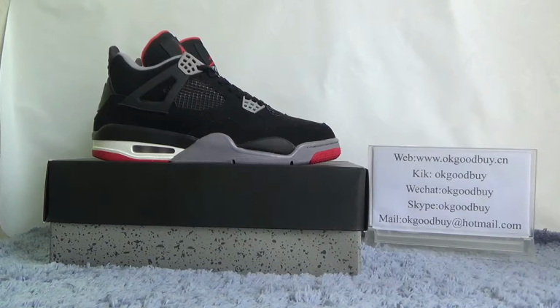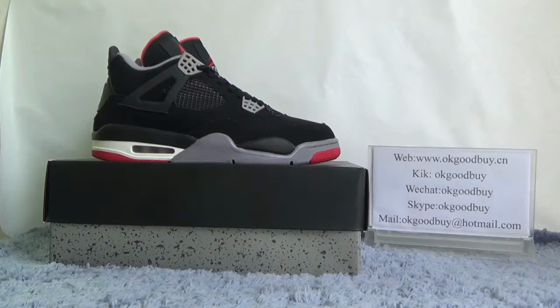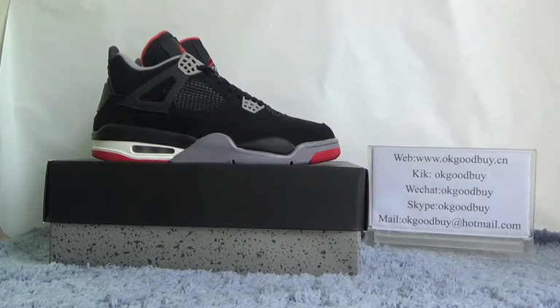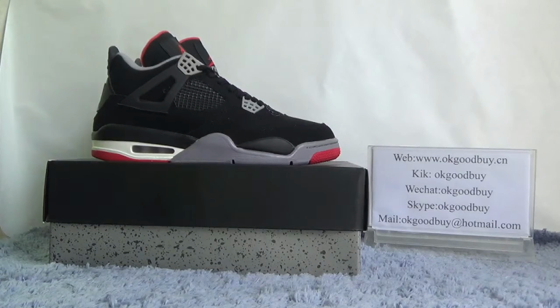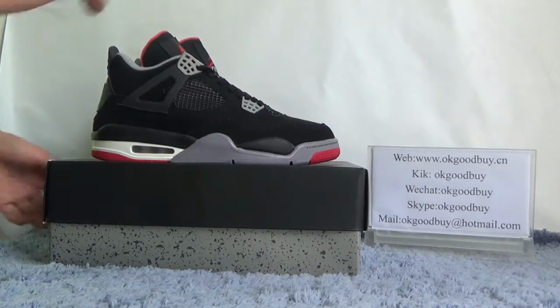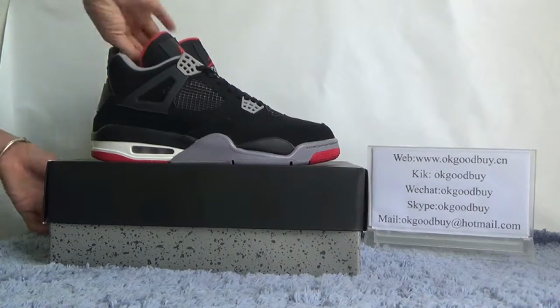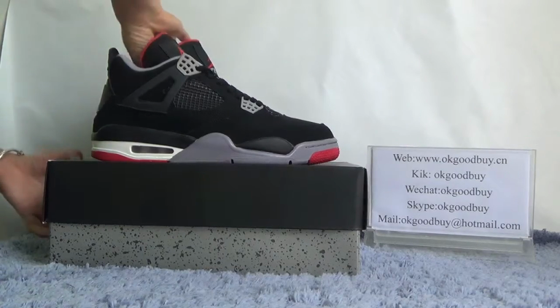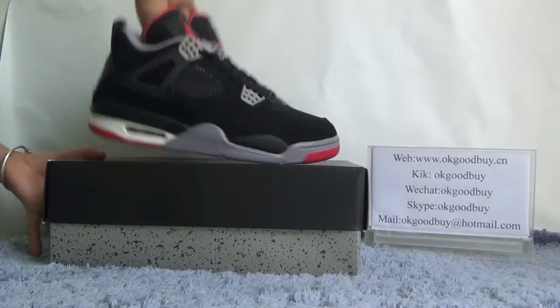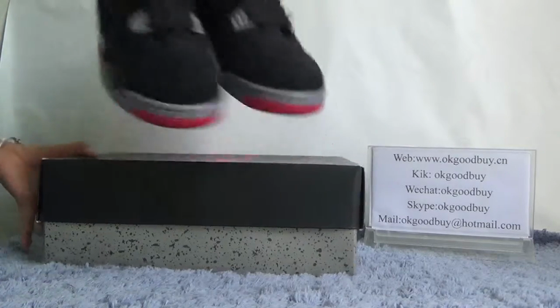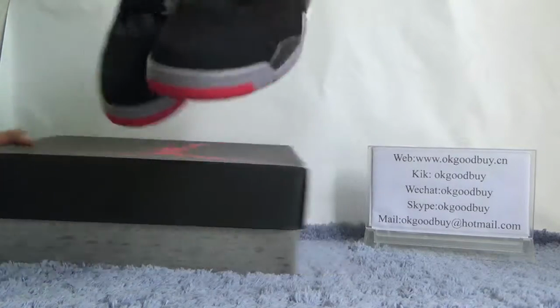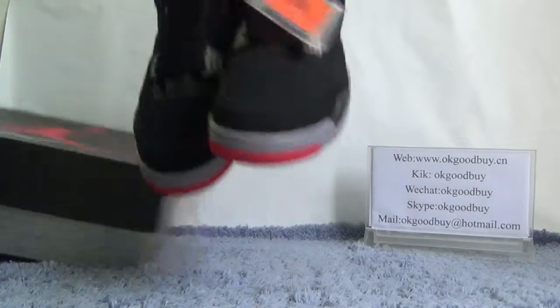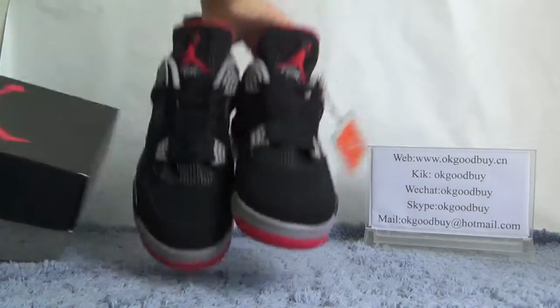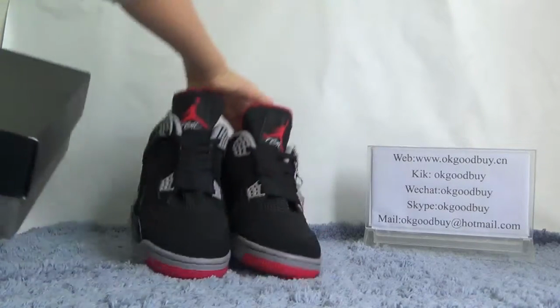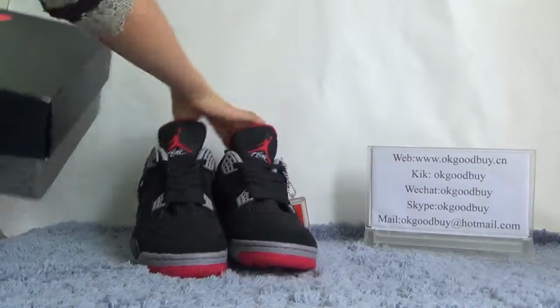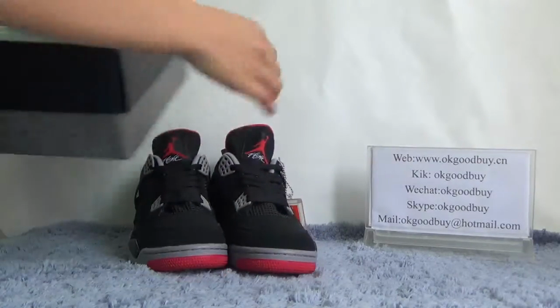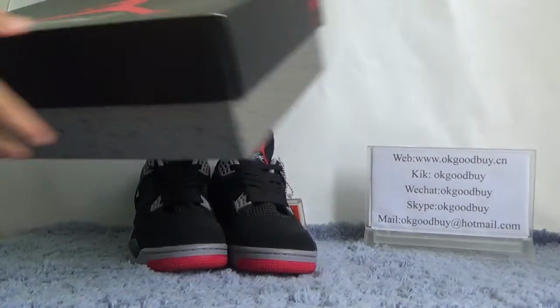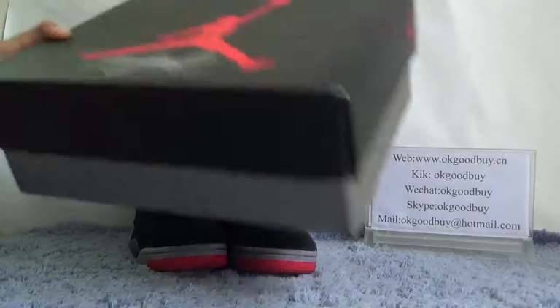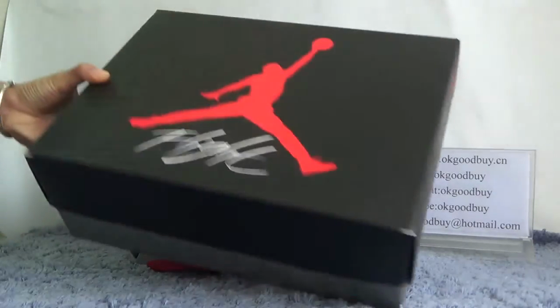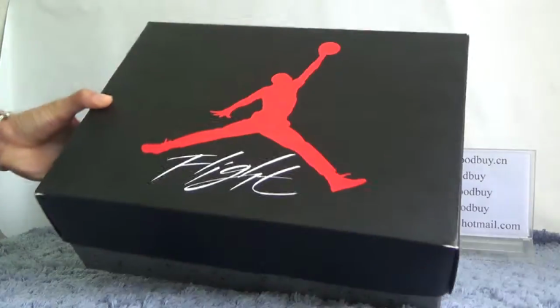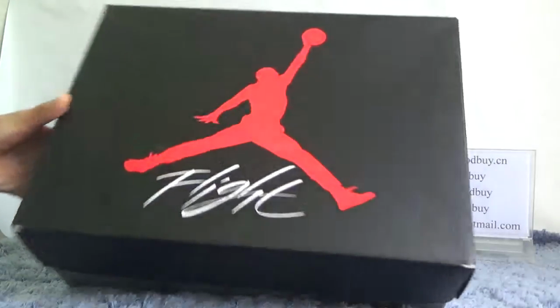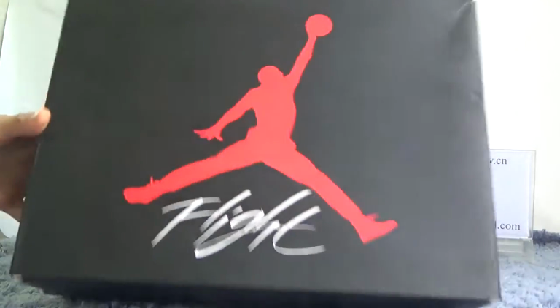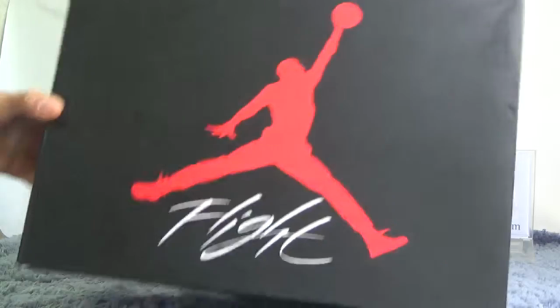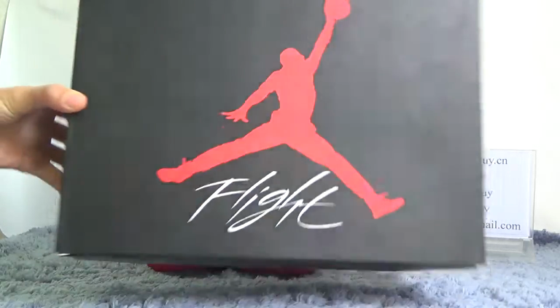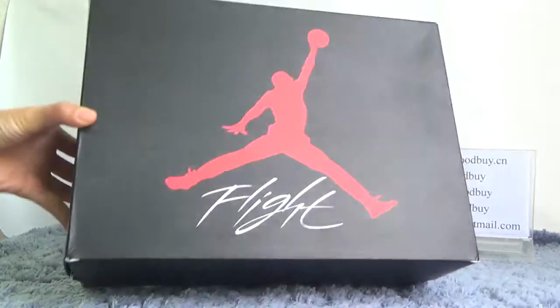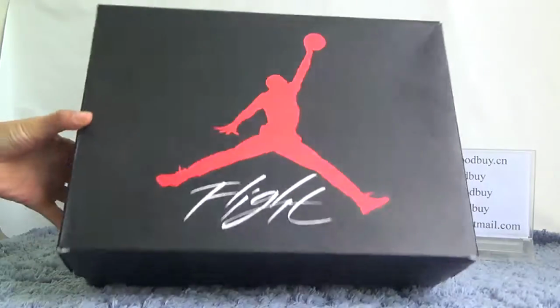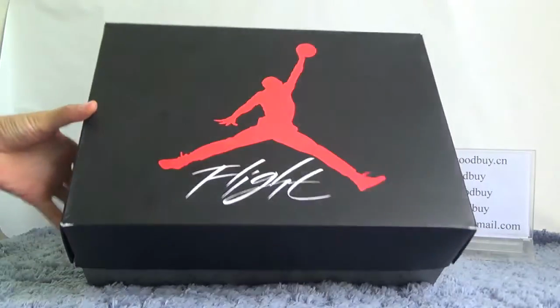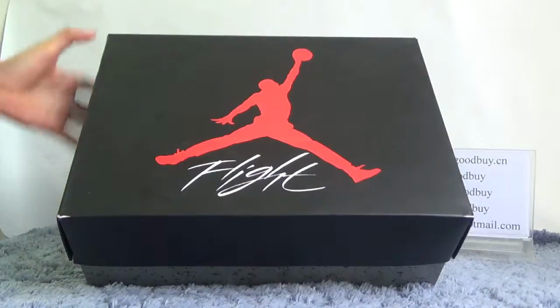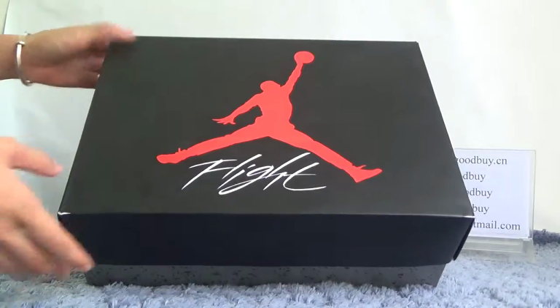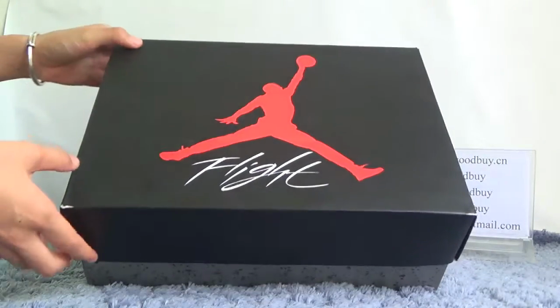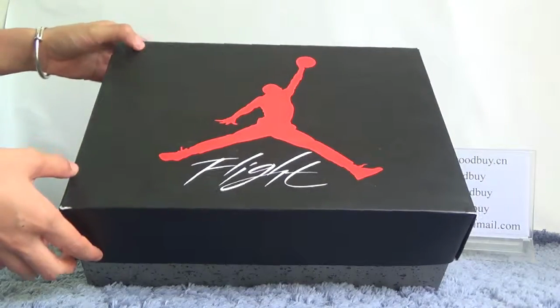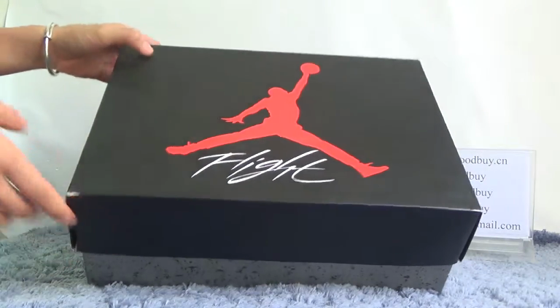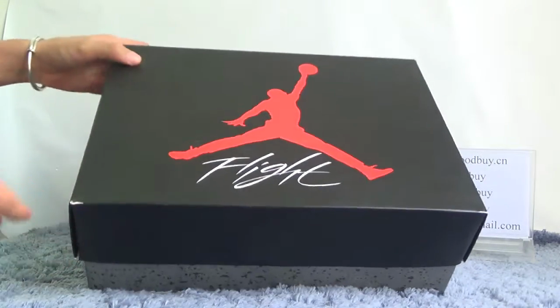But first, I will show the box for you. Look at the box. You can find the big box in black color.